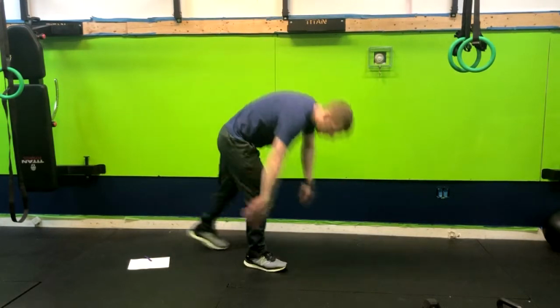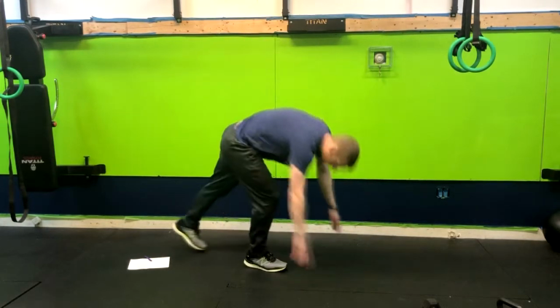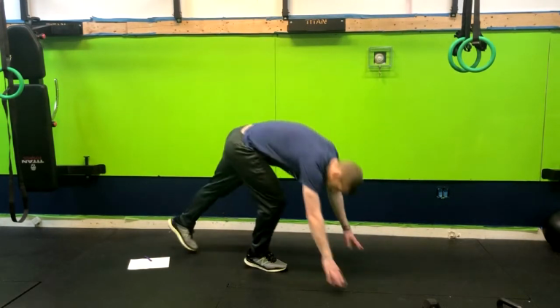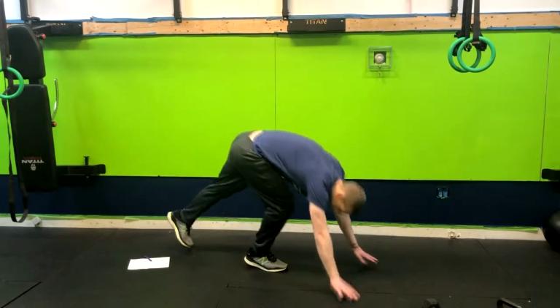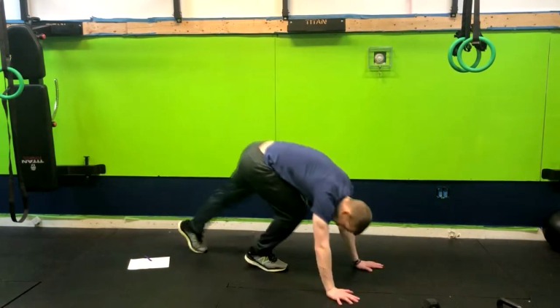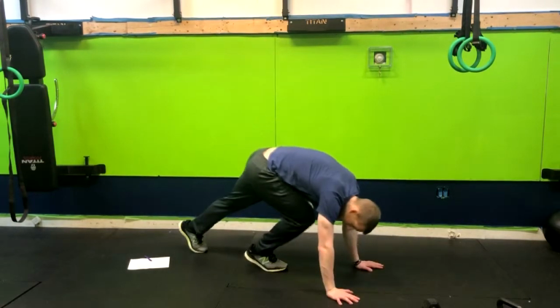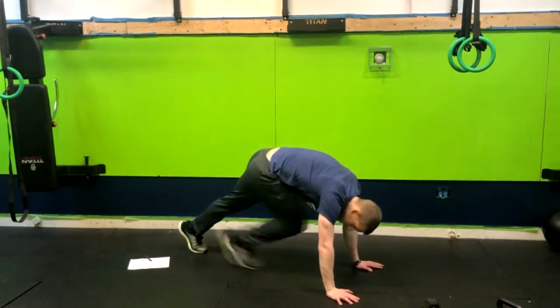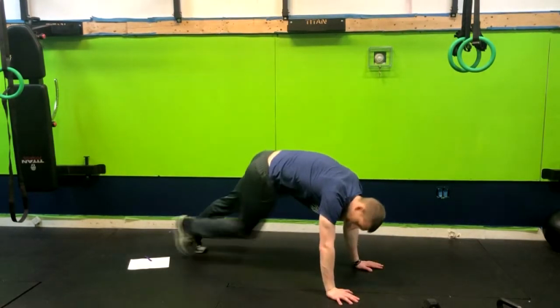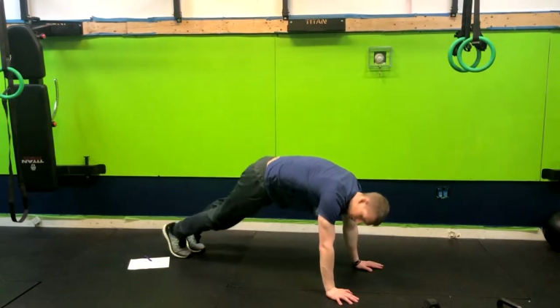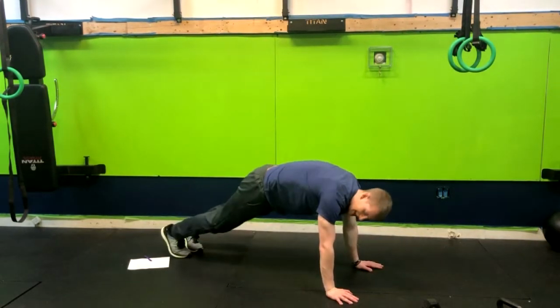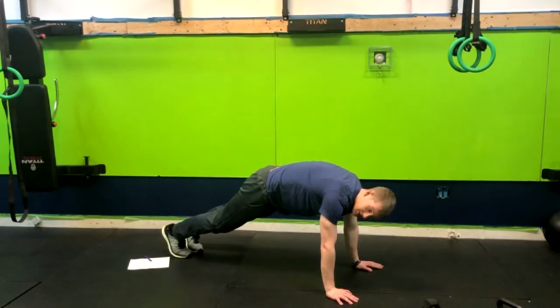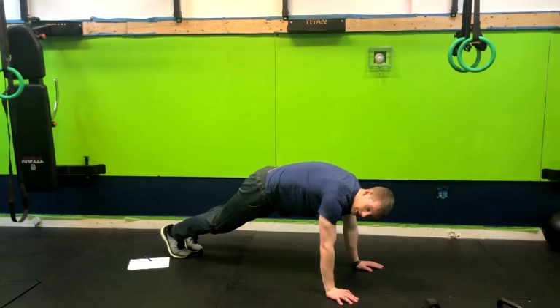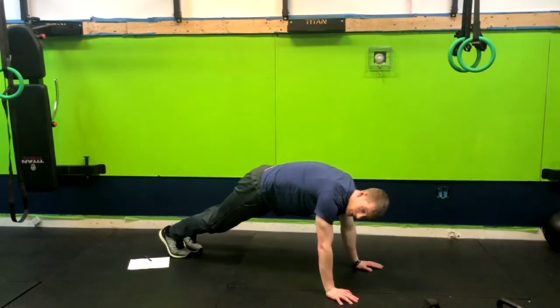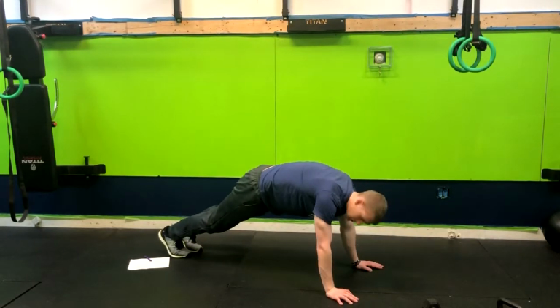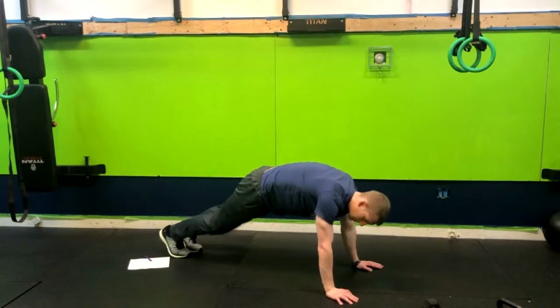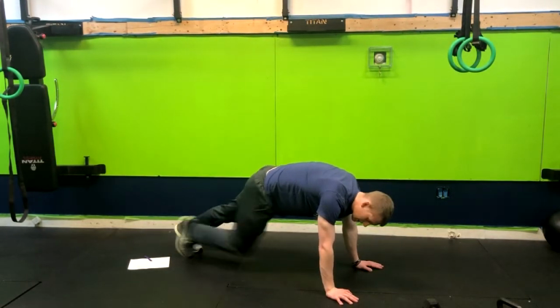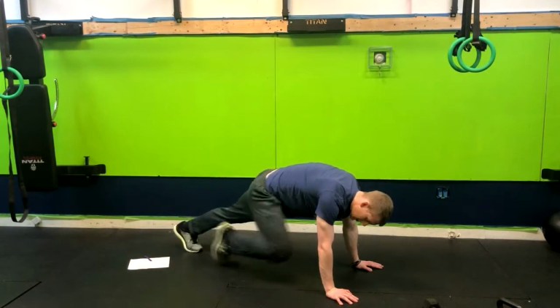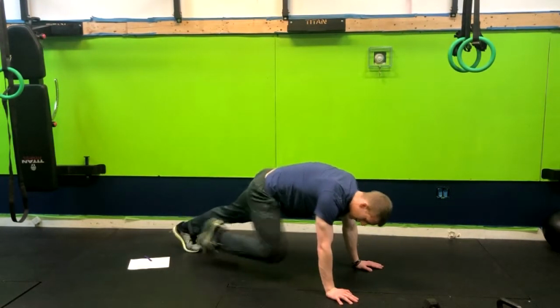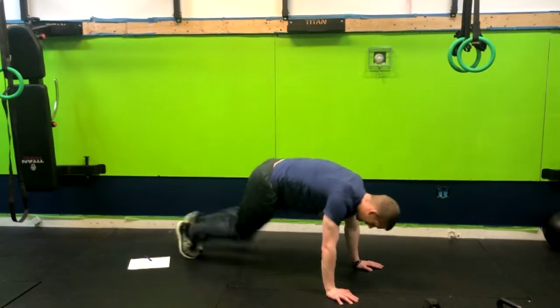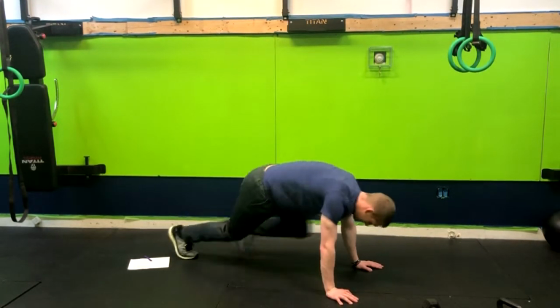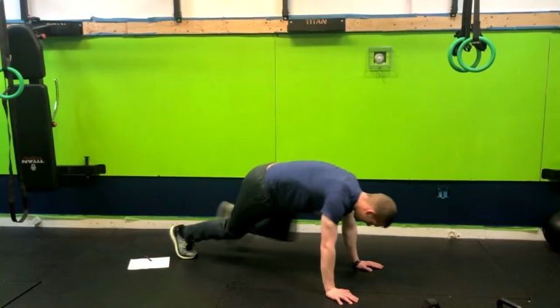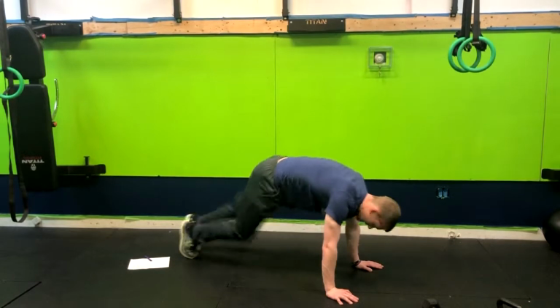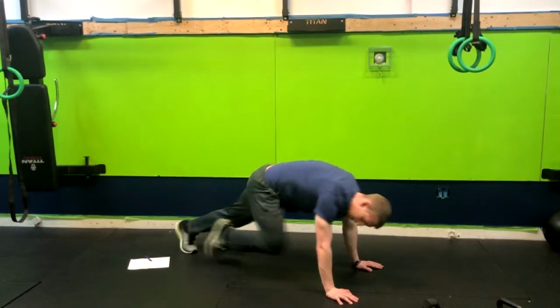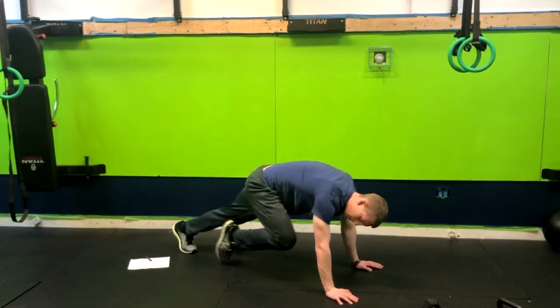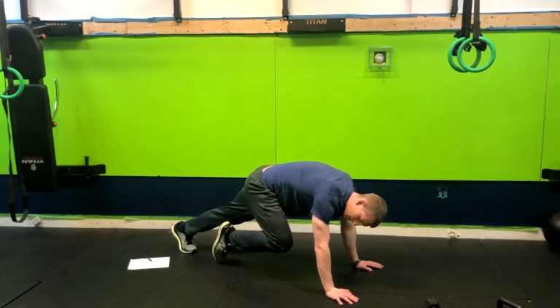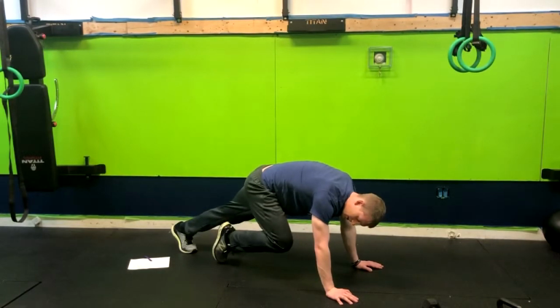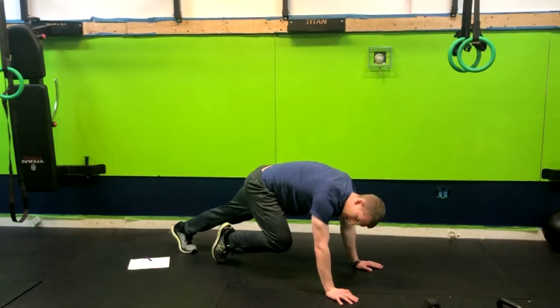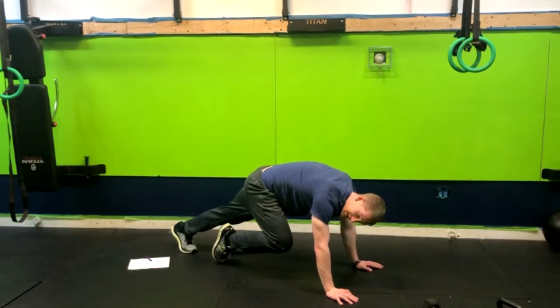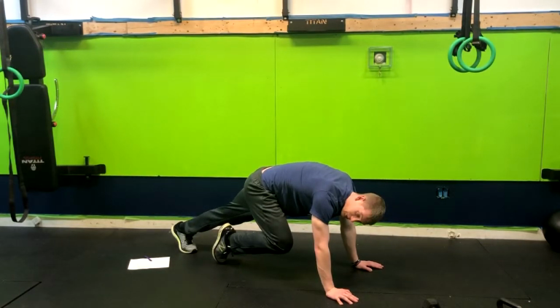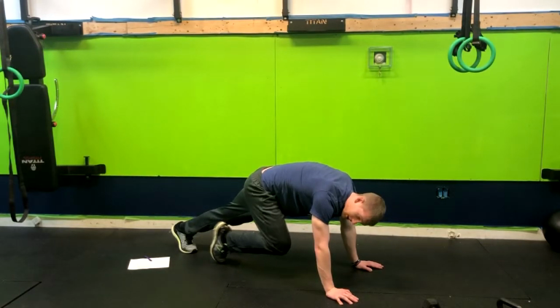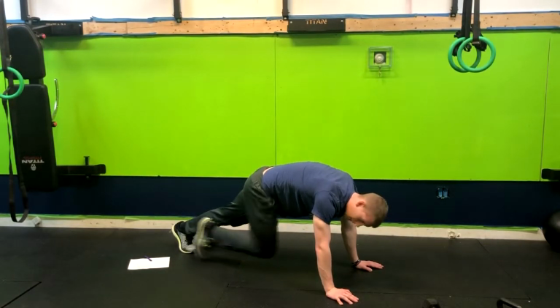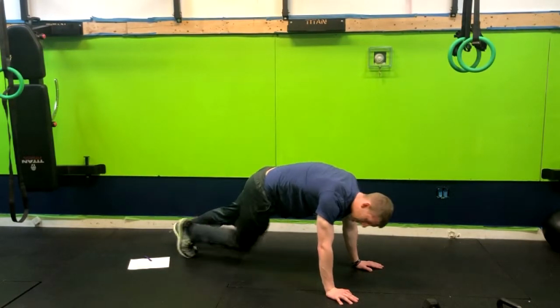So normally when we're doing mountain climbers, we're going to have those hands directly below the shoulders, and we're driving the knees towards our elbows.